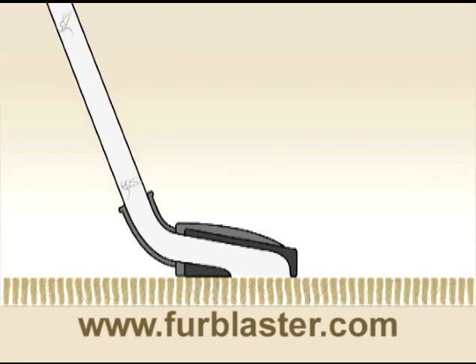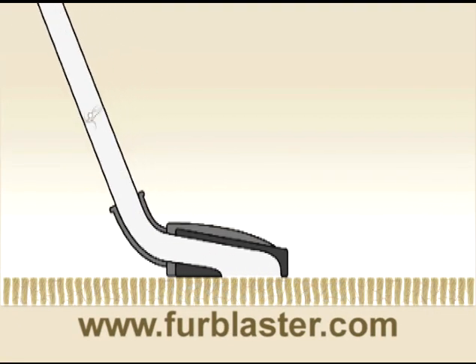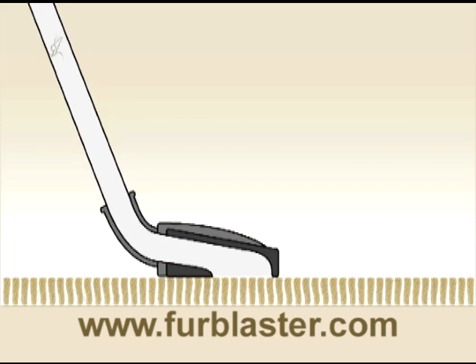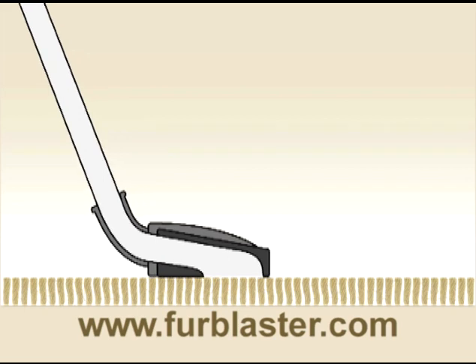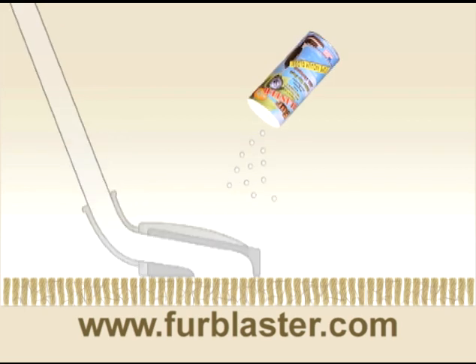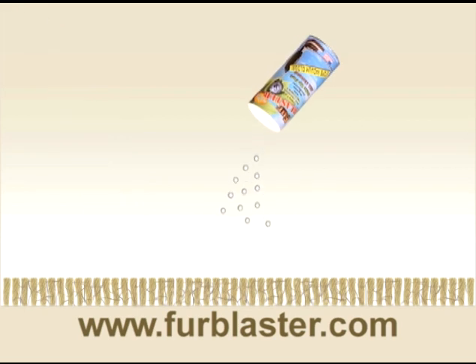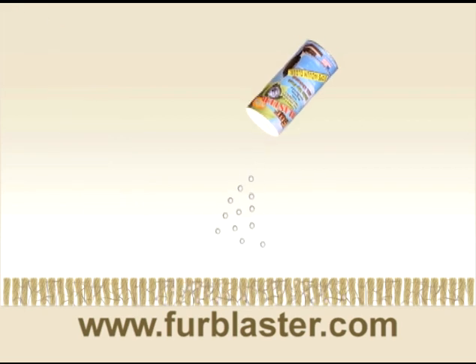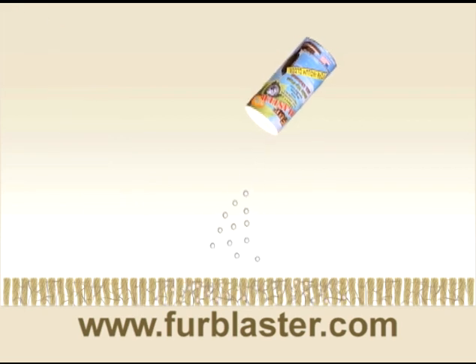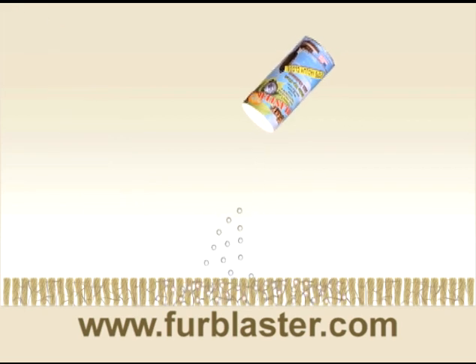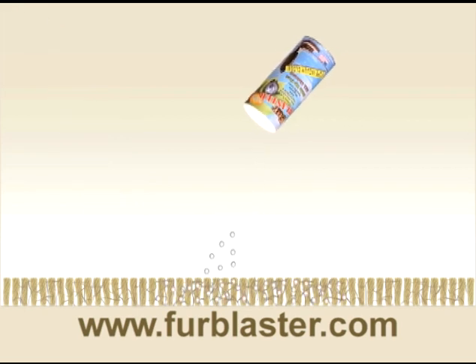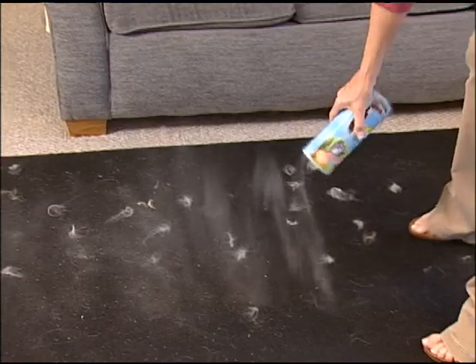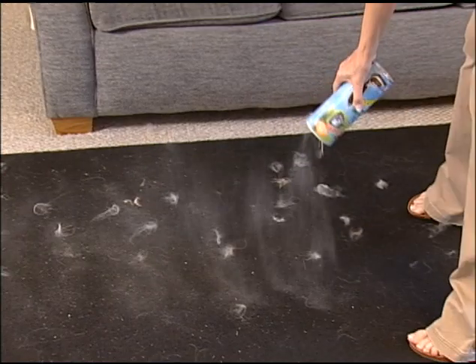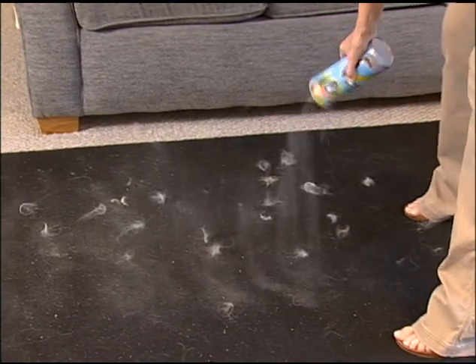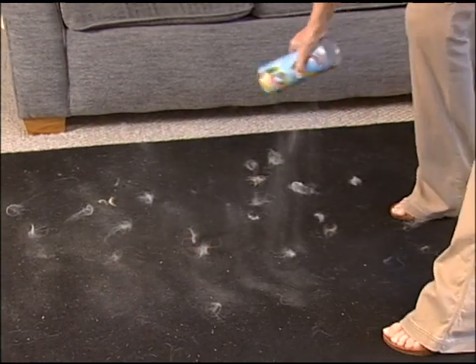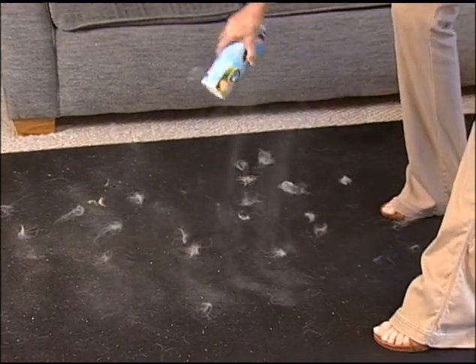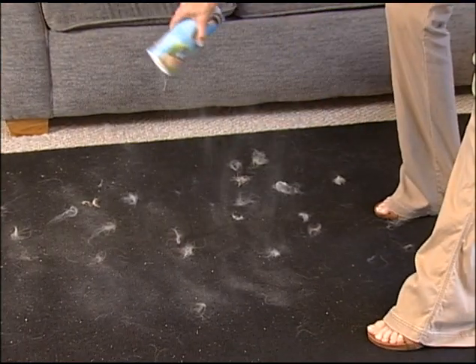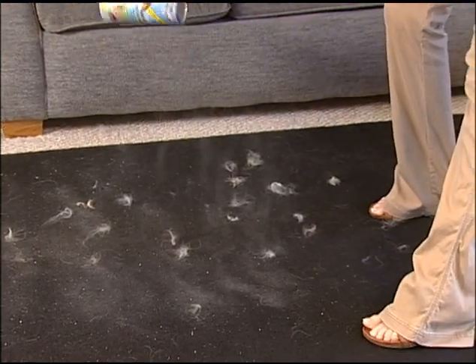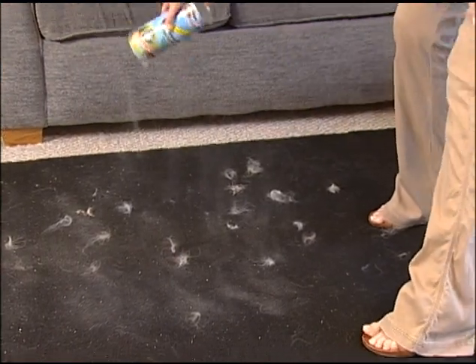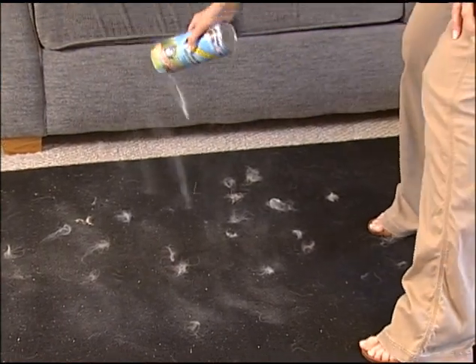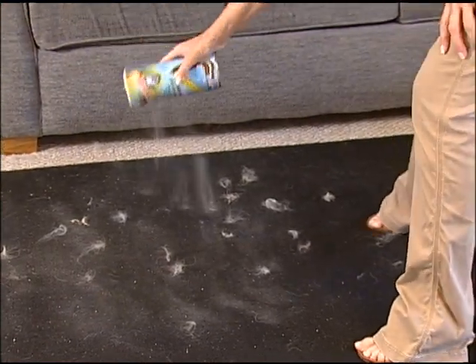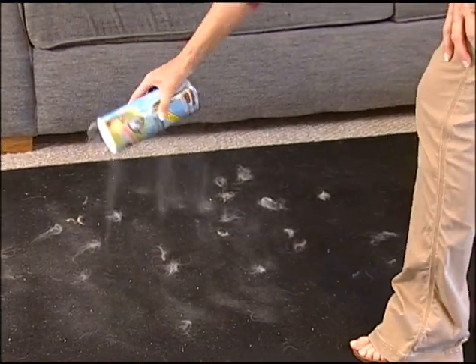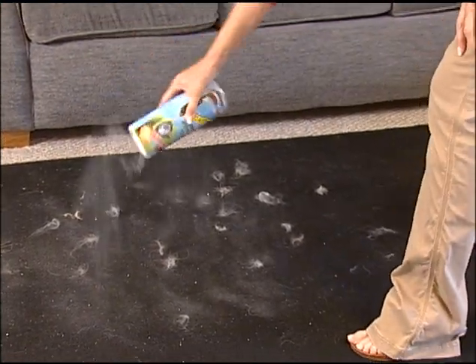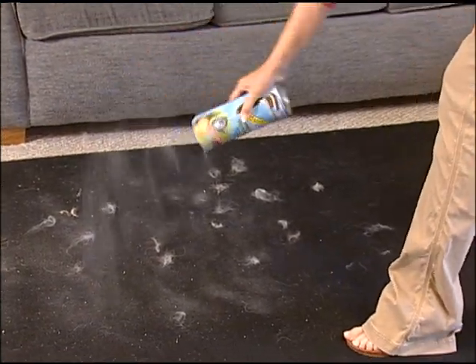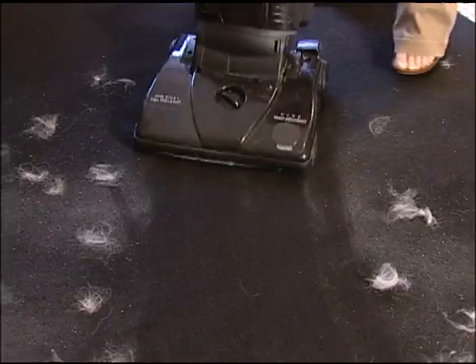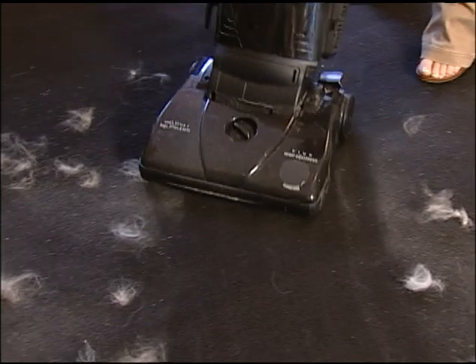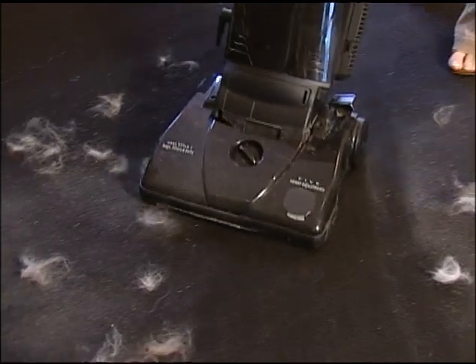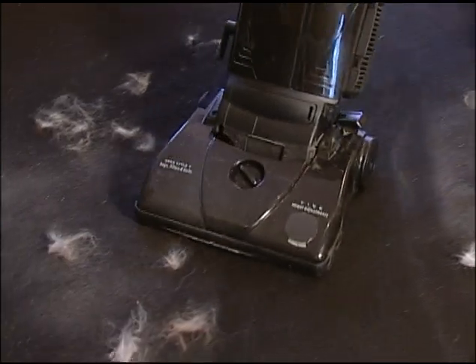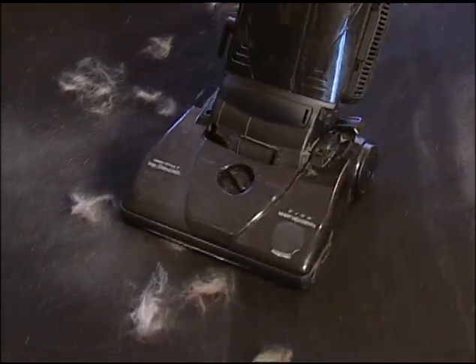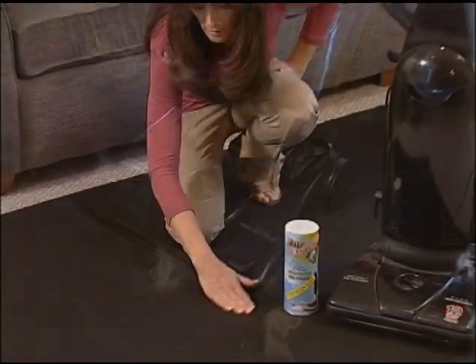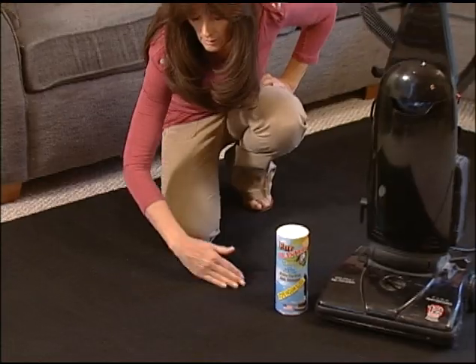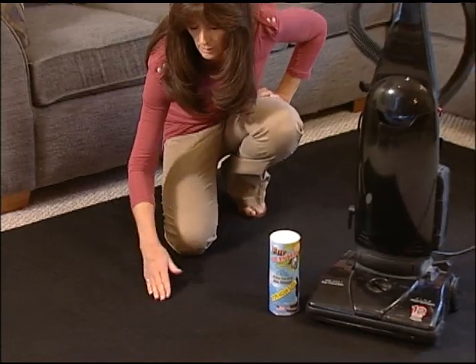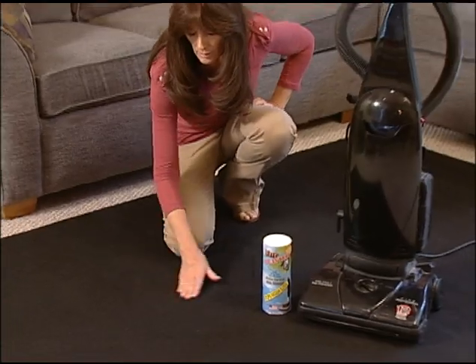And it's easy to use. Just shake Fur Blaster to activate its ion-powered formula and sprinkle, then vacuum. You'll love the results.